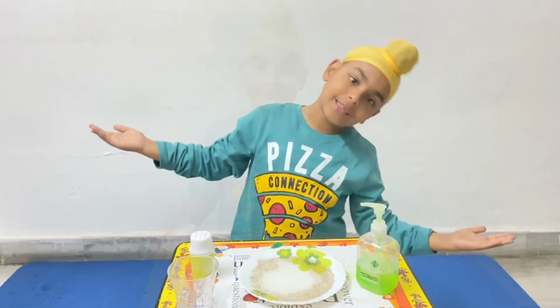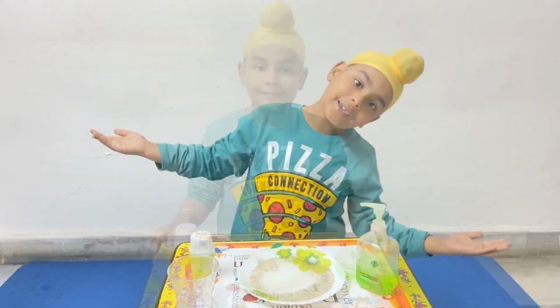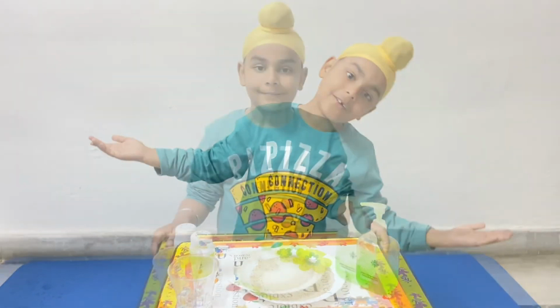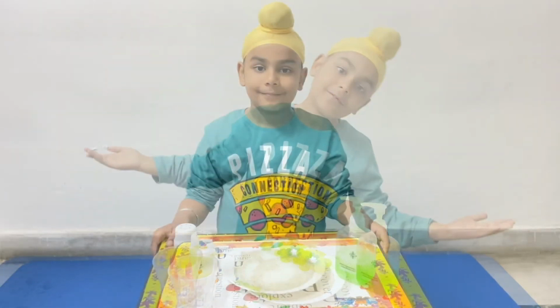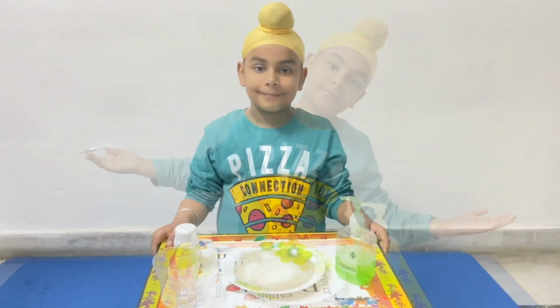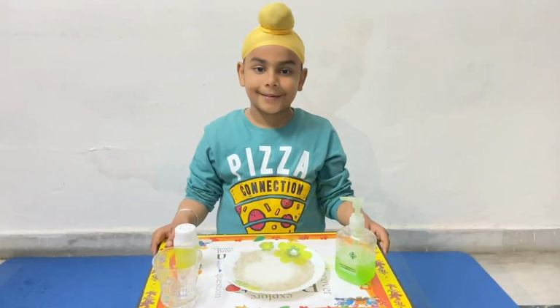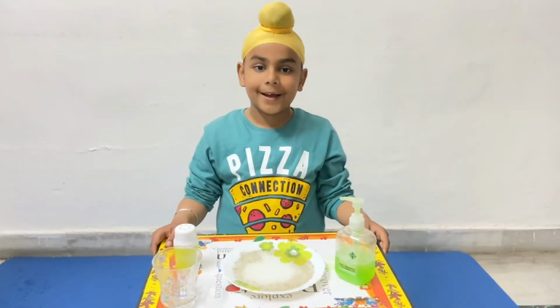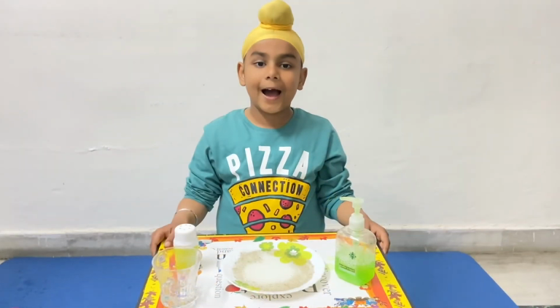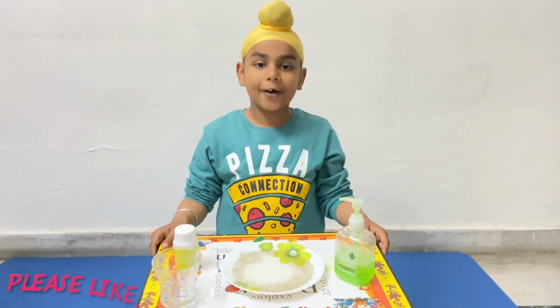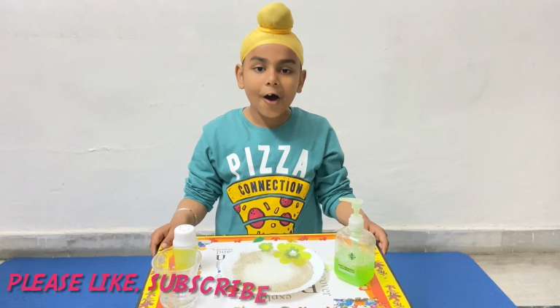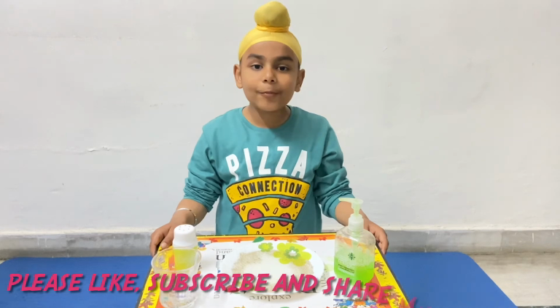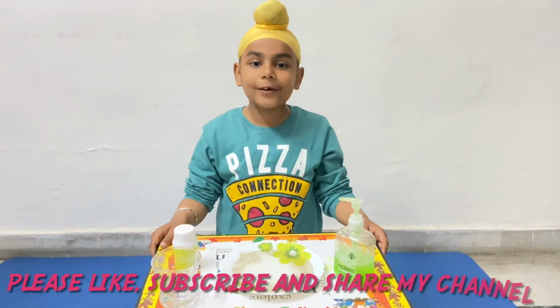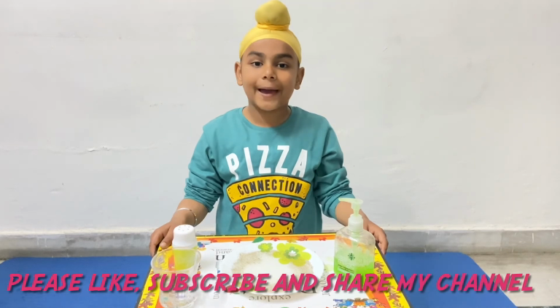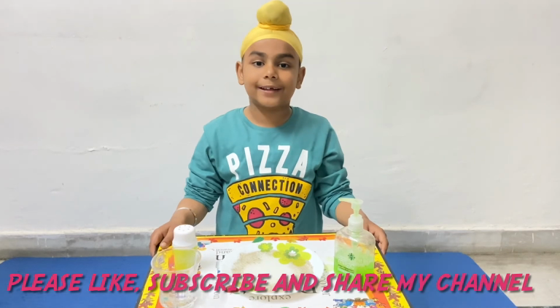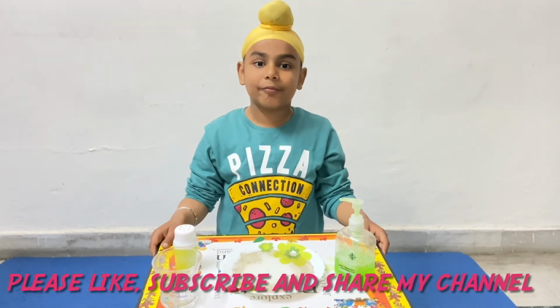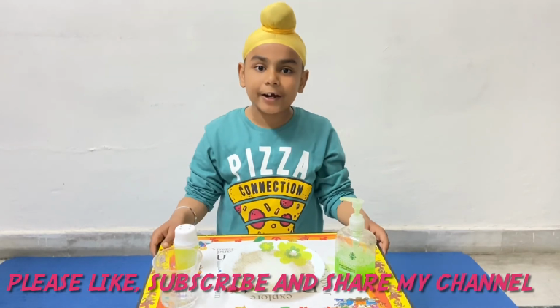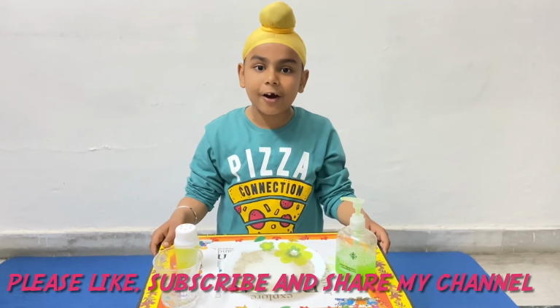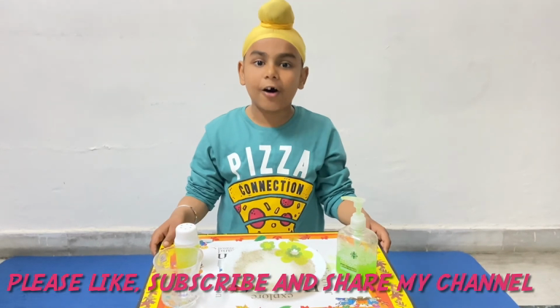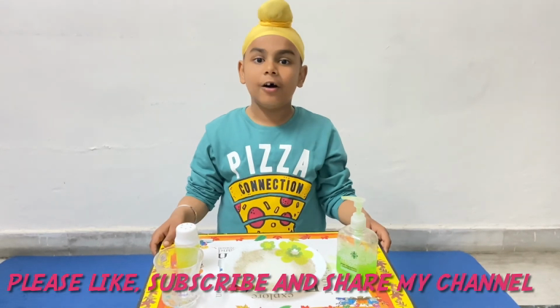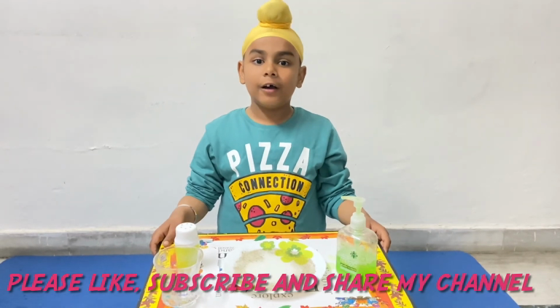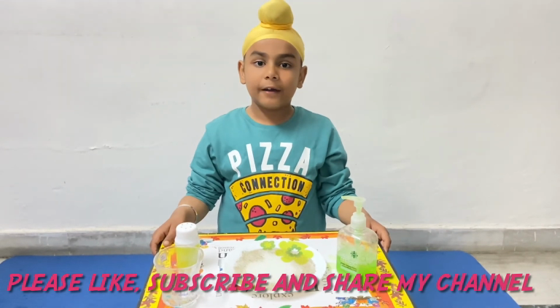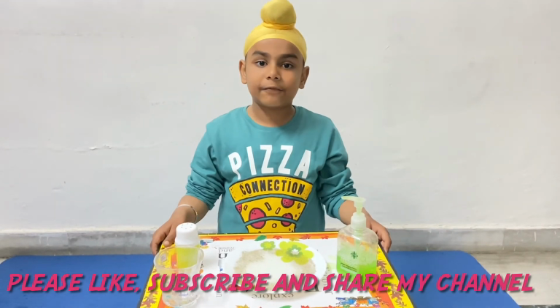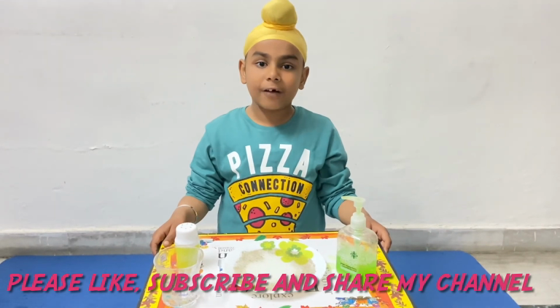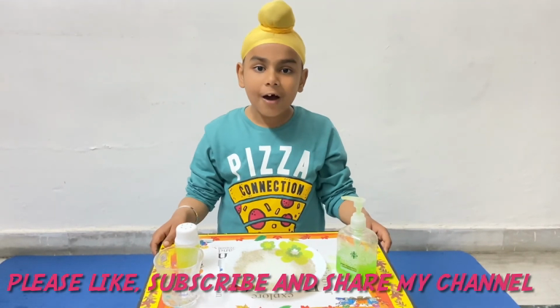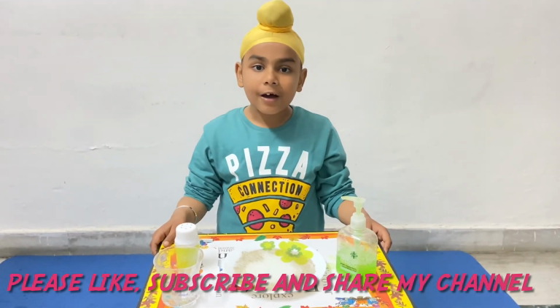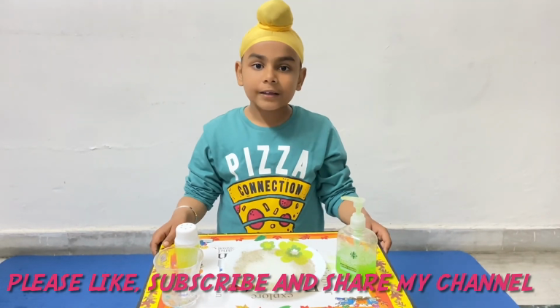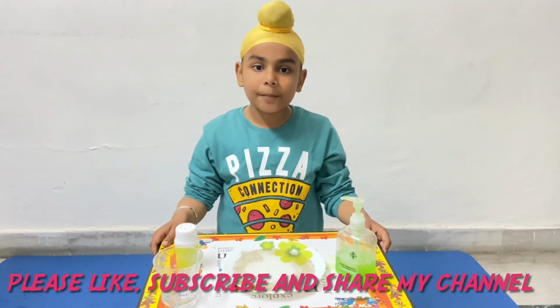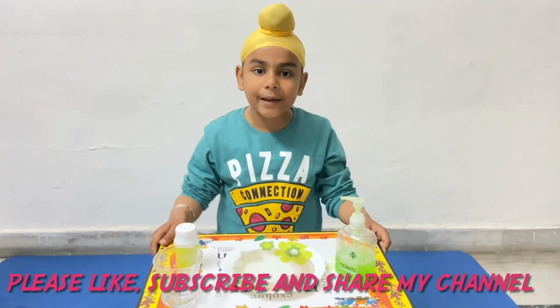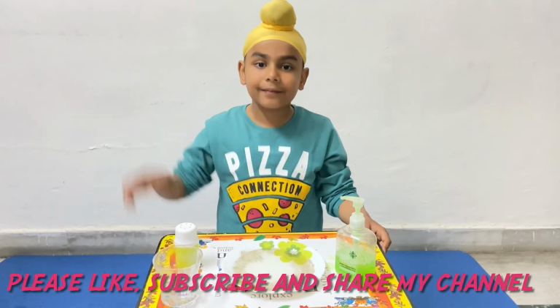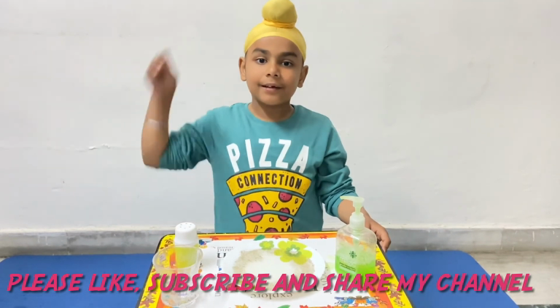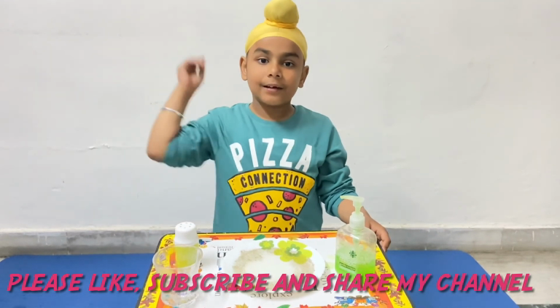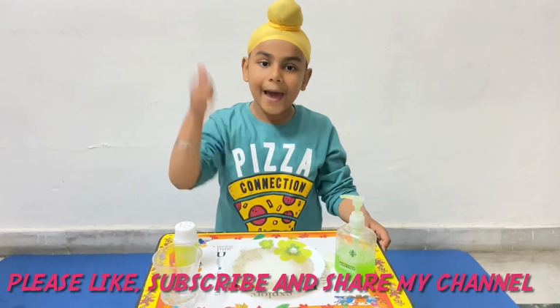Thank you. I hope you like this video. If so, then please like and subscribe.